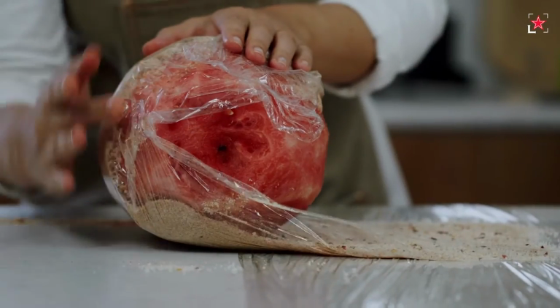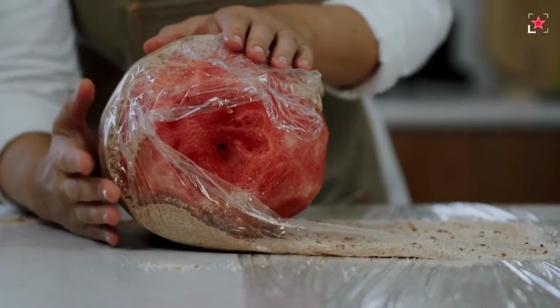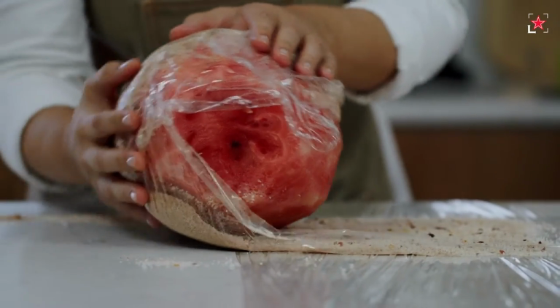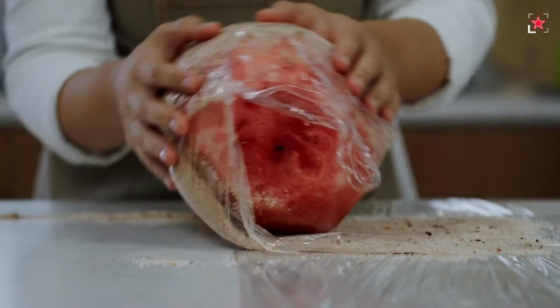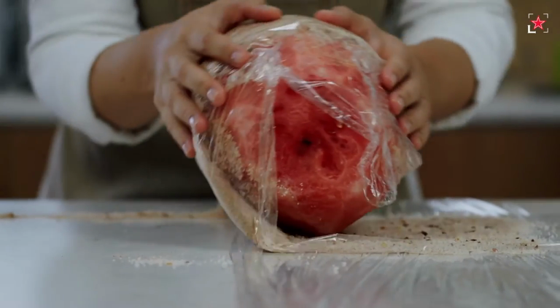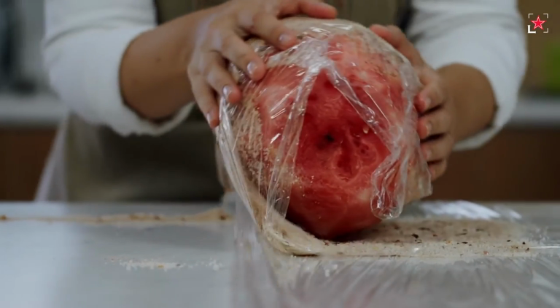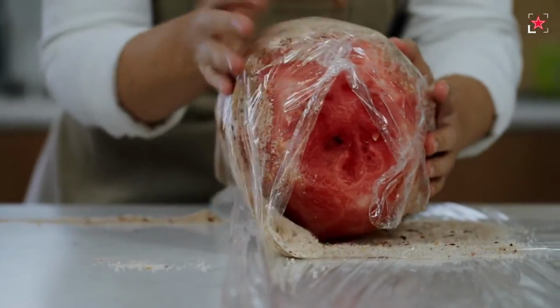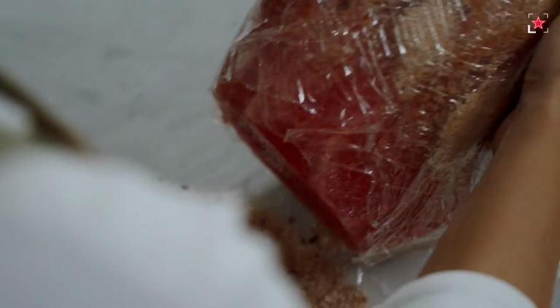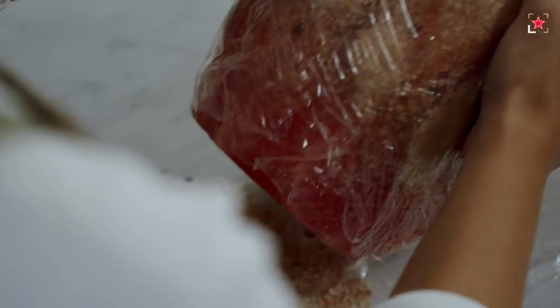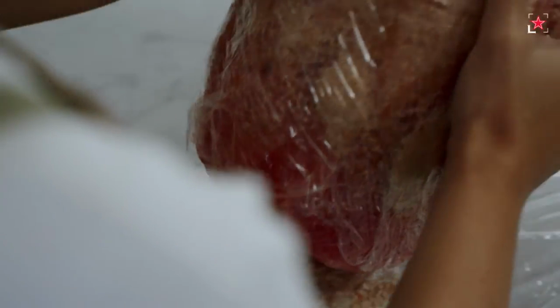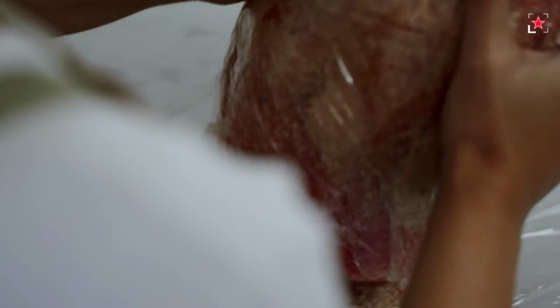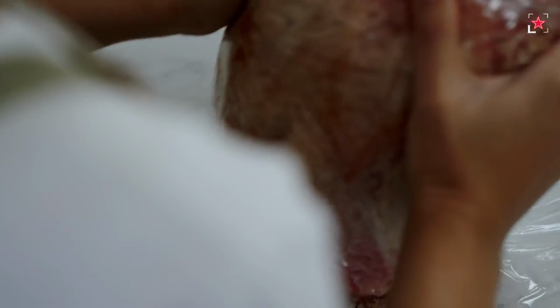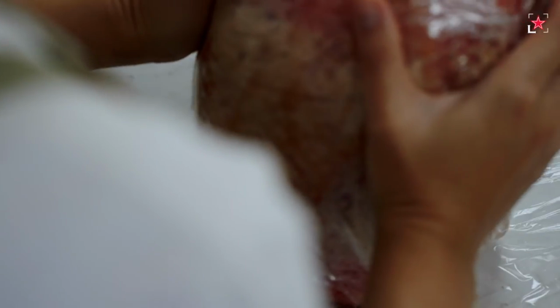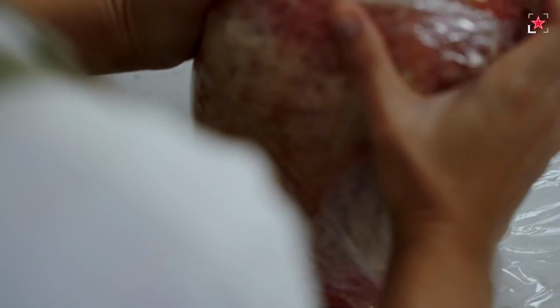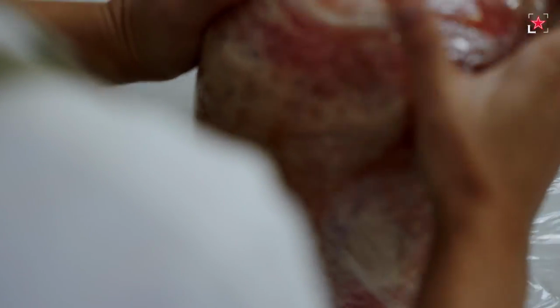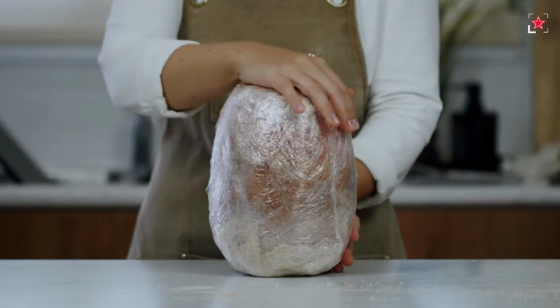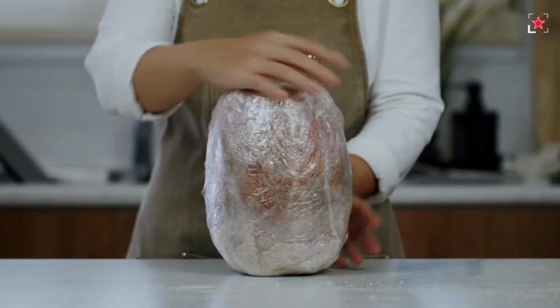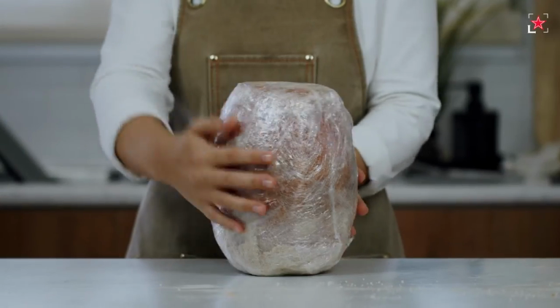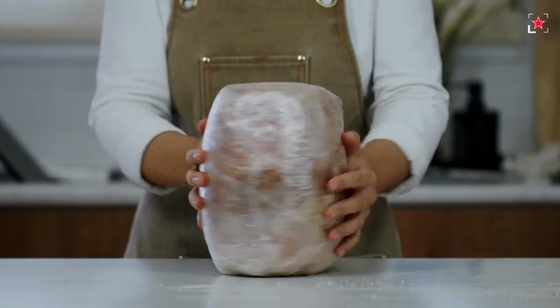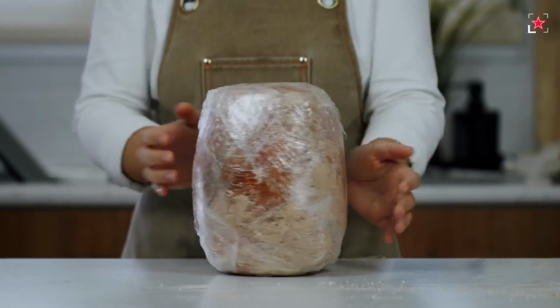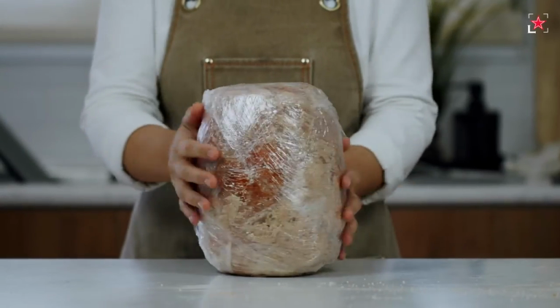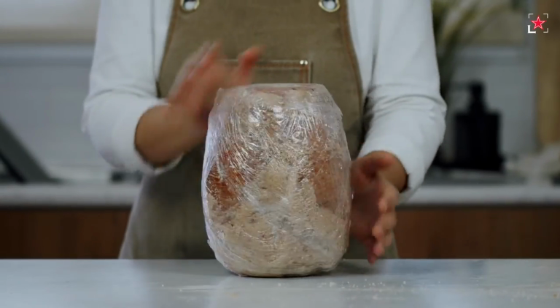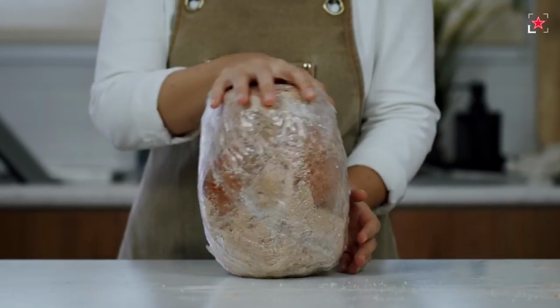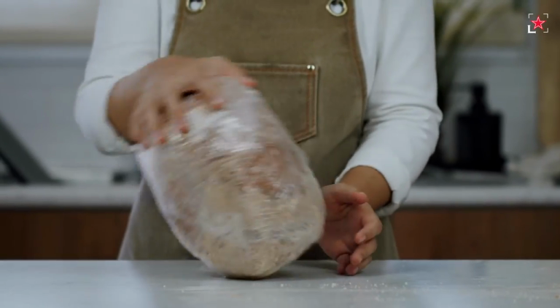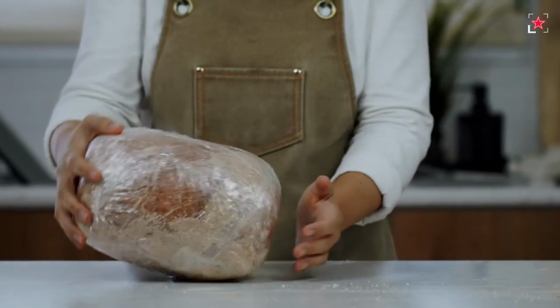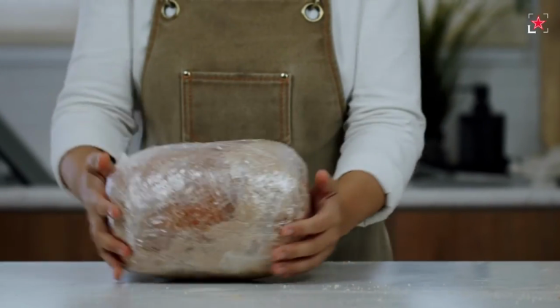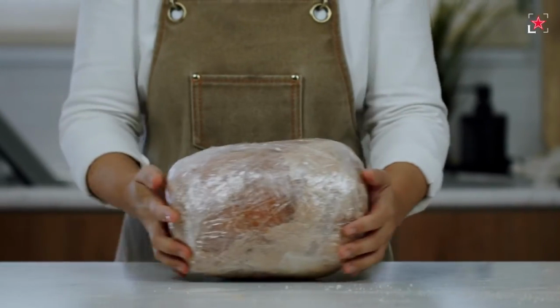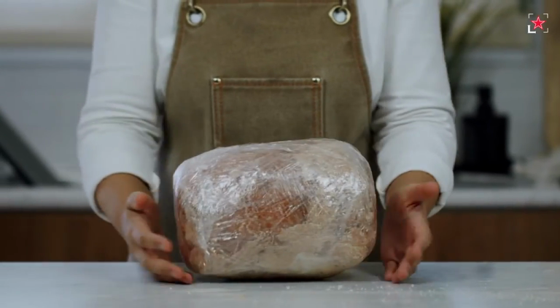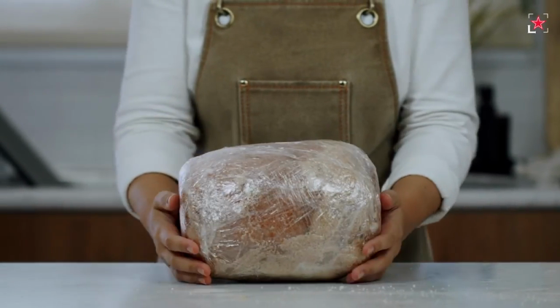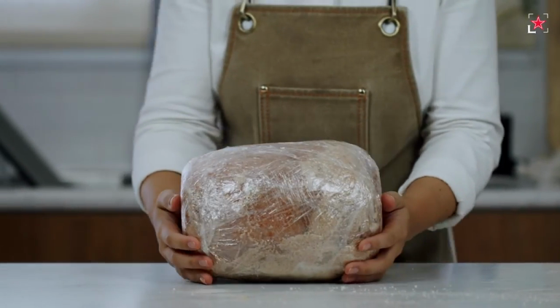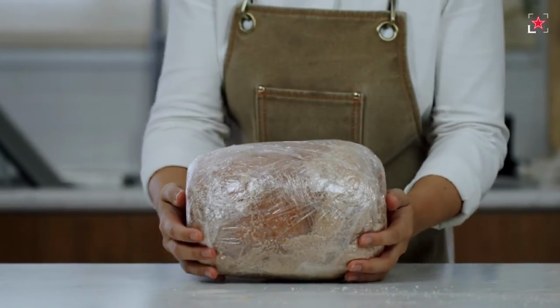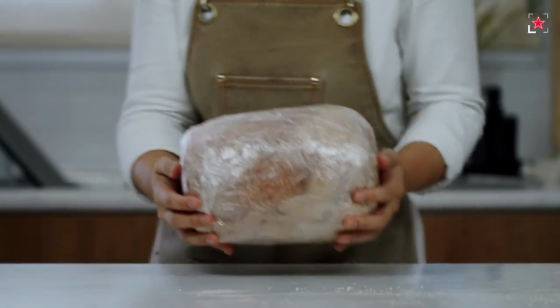Cure in the fridge. In one to two days, you can unwrap the significantly dehydrated watermelon and wash off all the extra salt and spices.